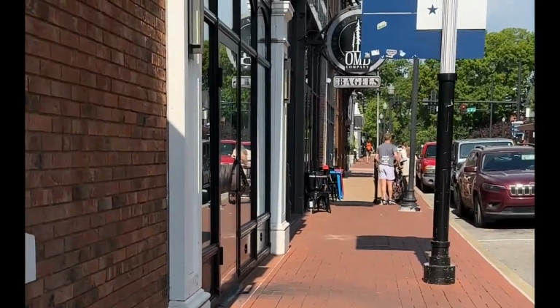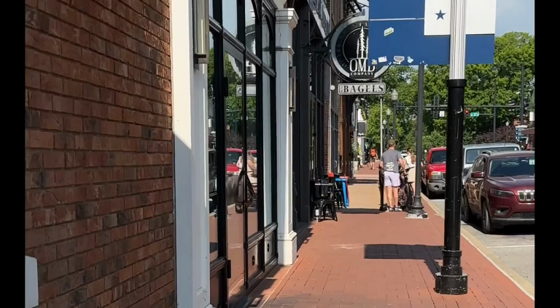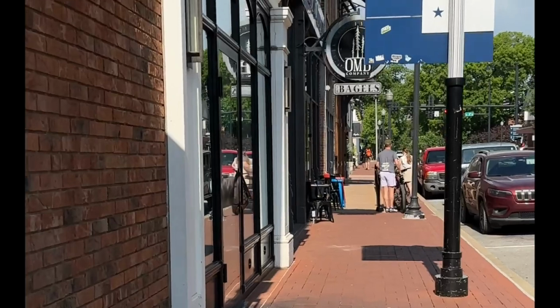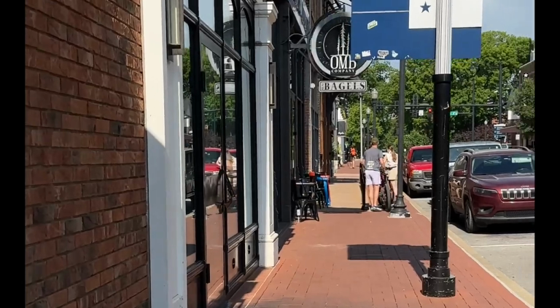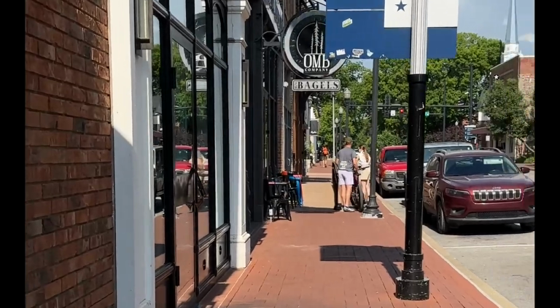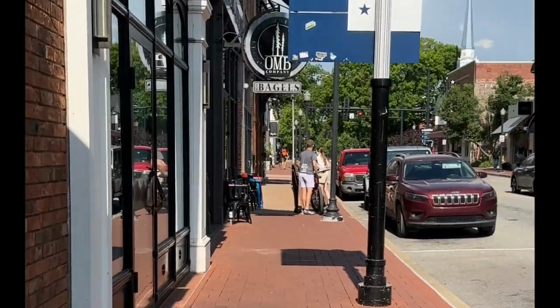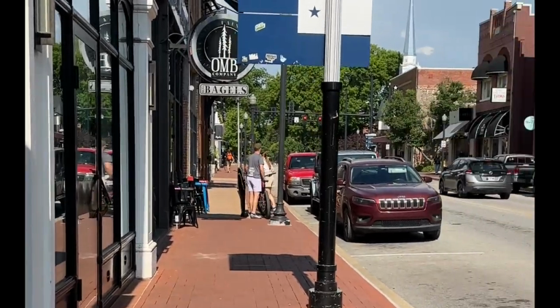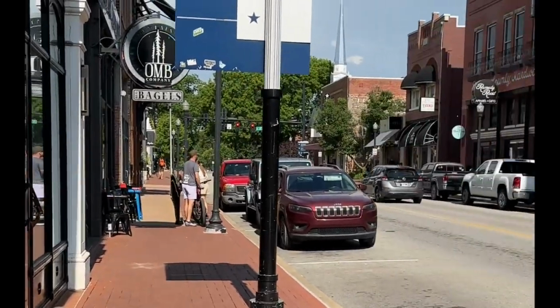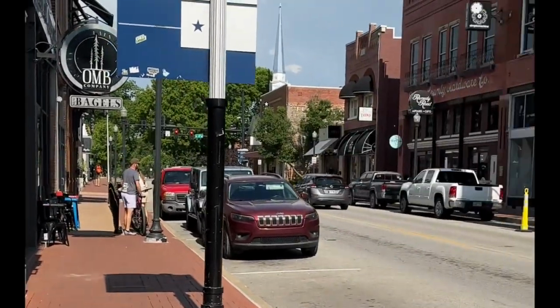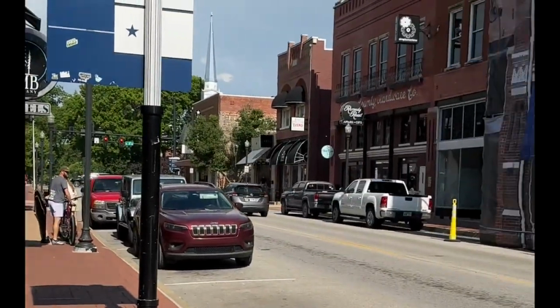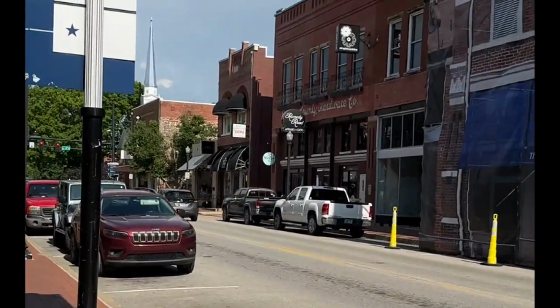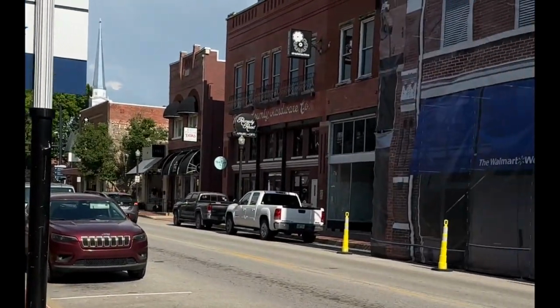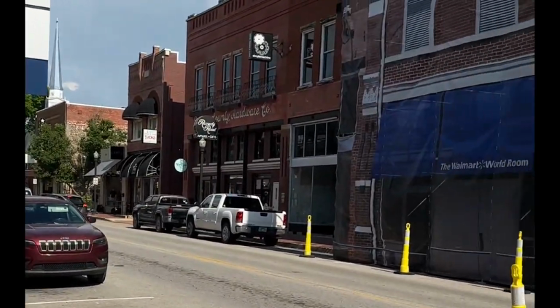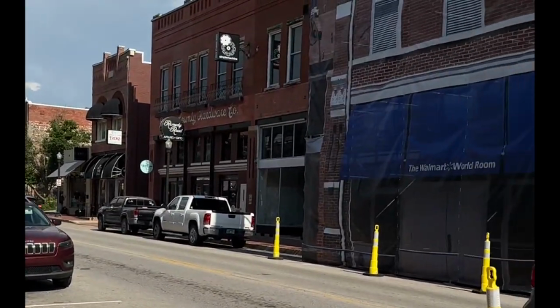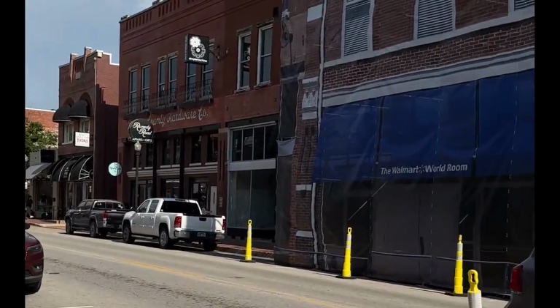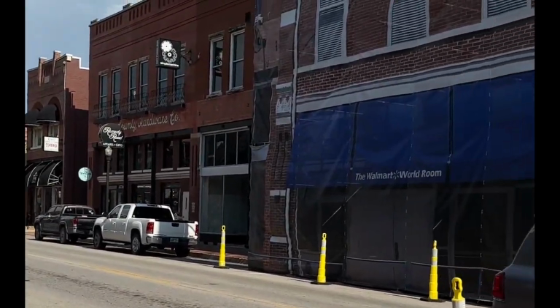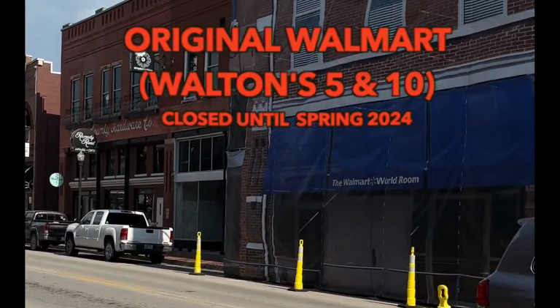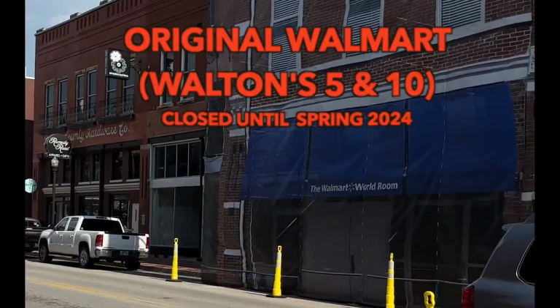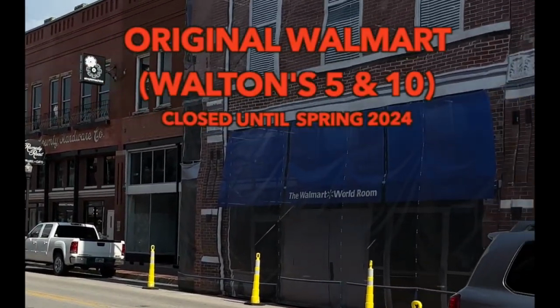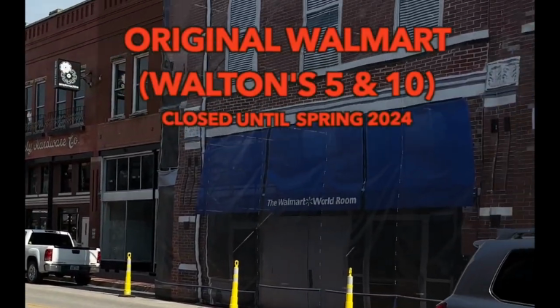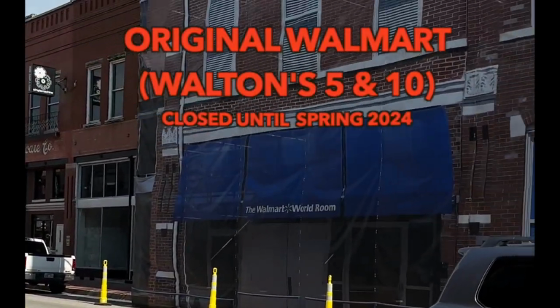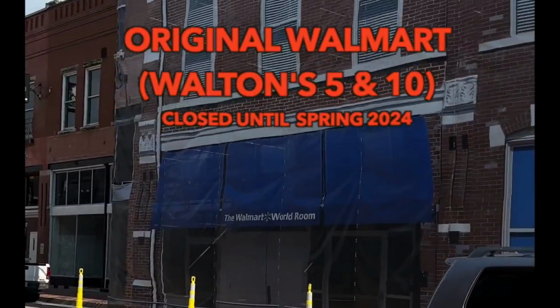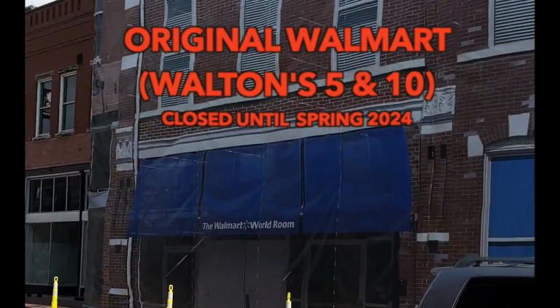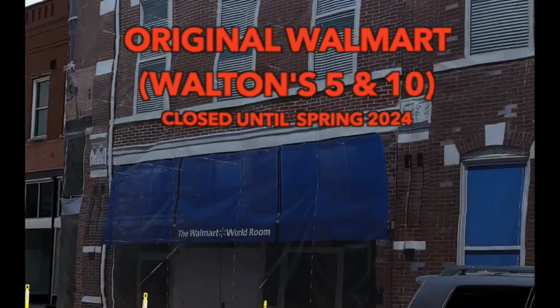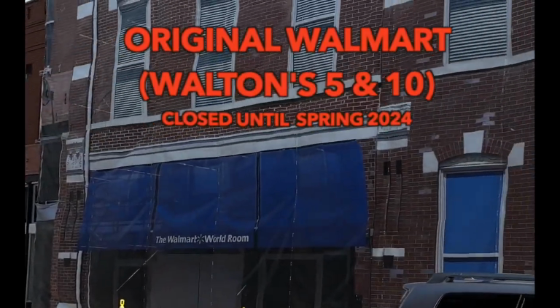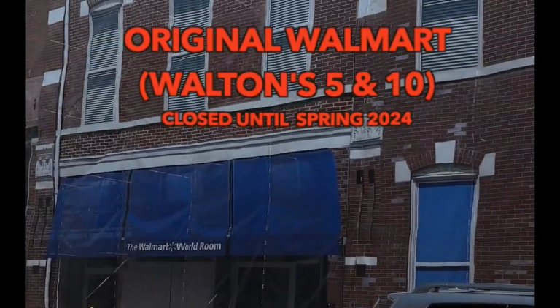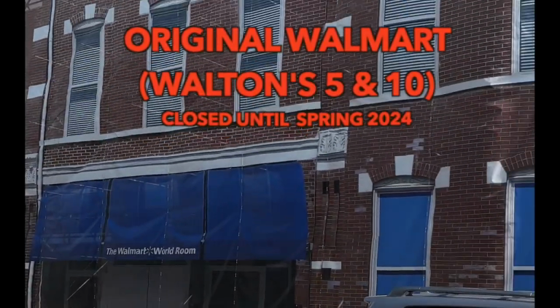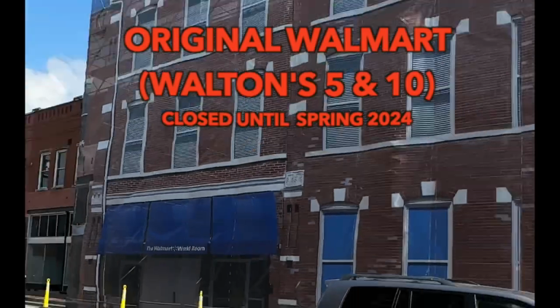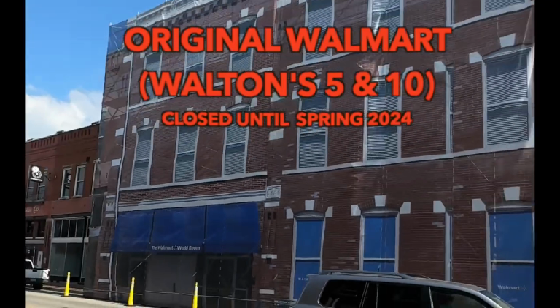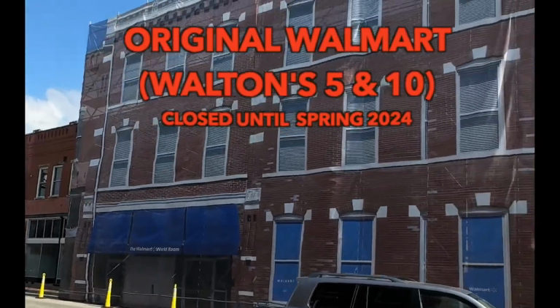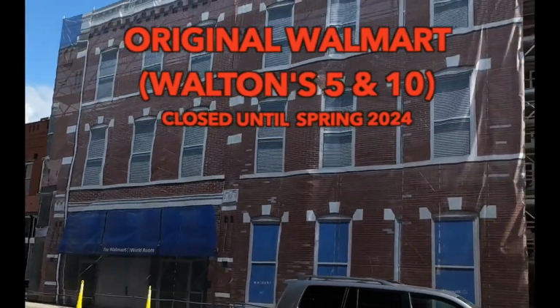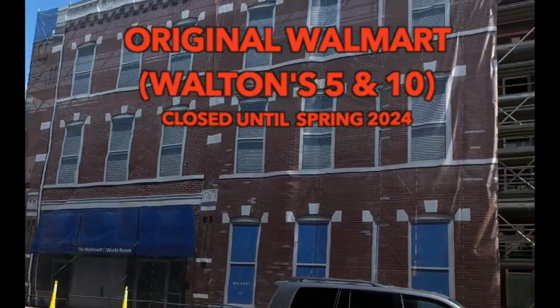We're going to look at another angle of the renovations for the Walton's Five and Dime.